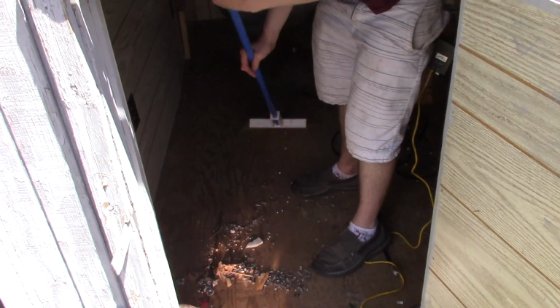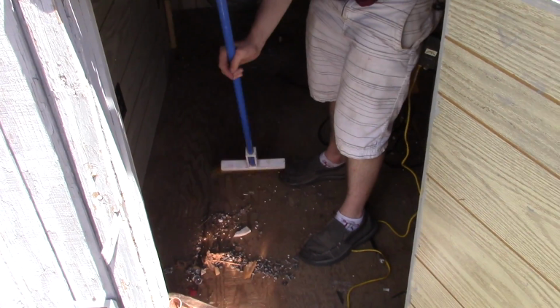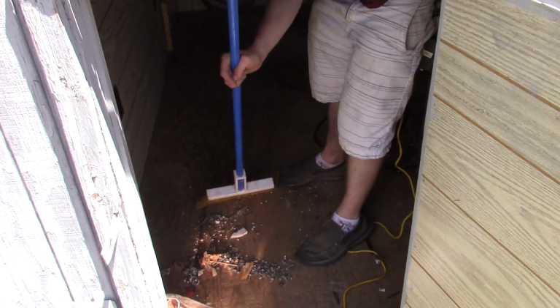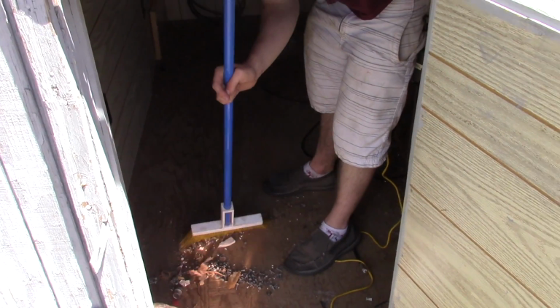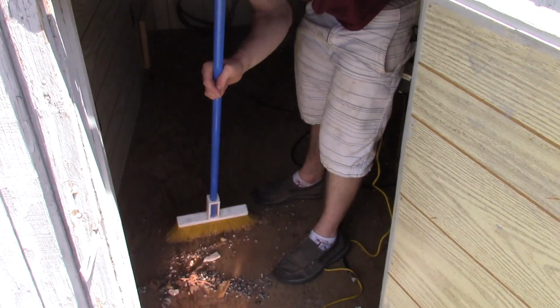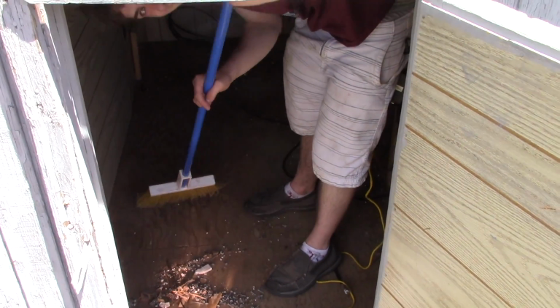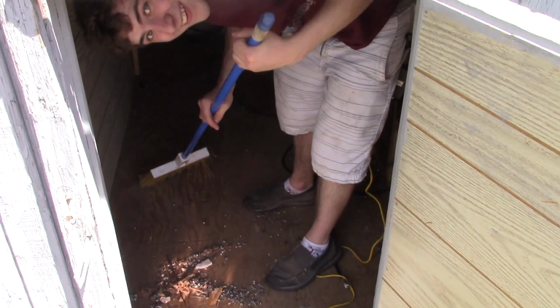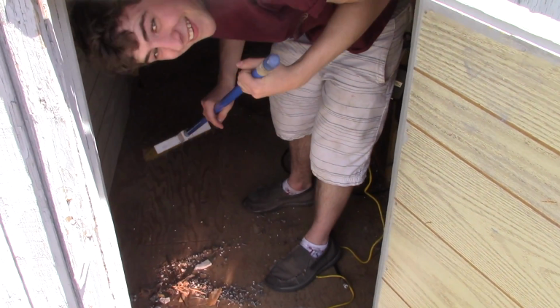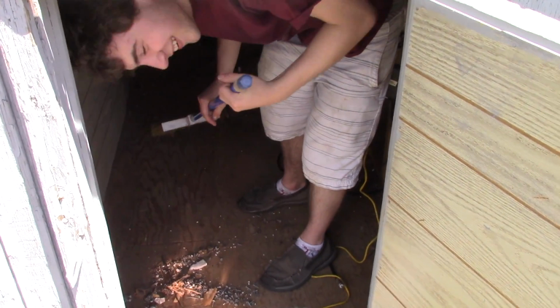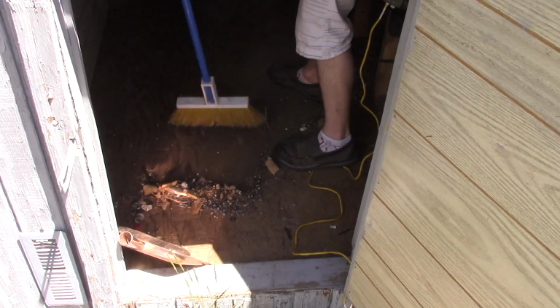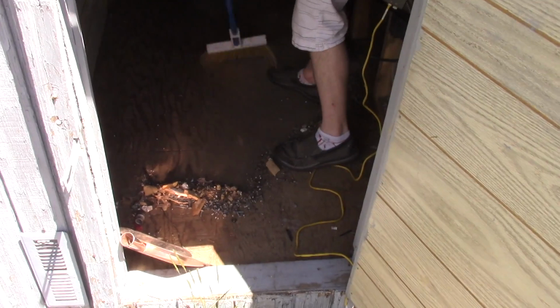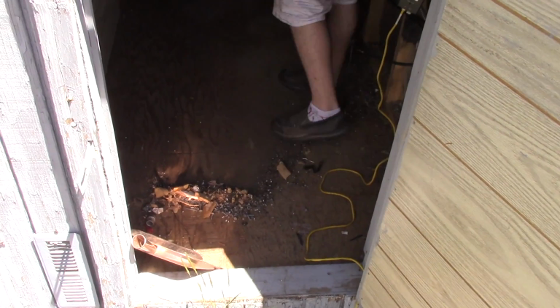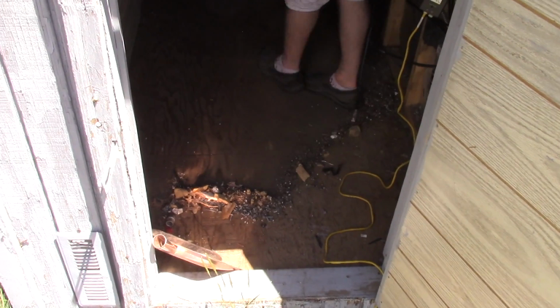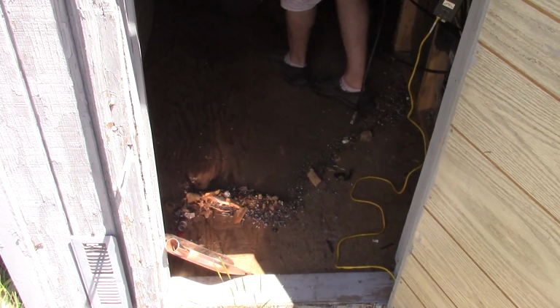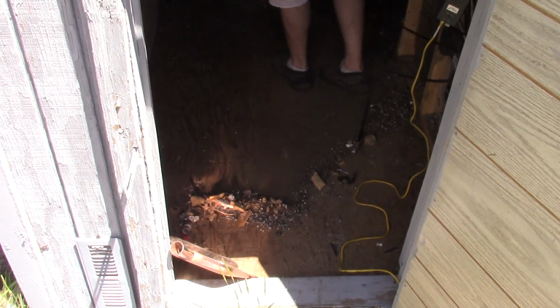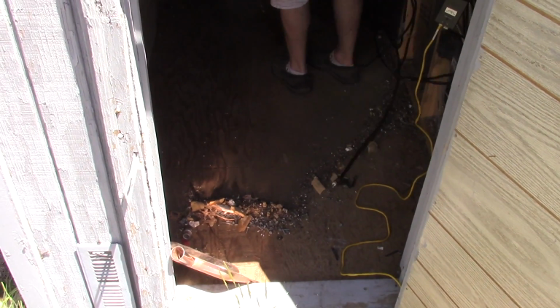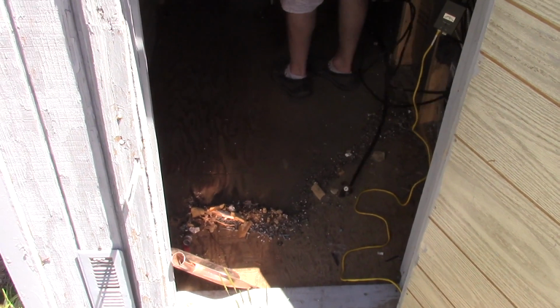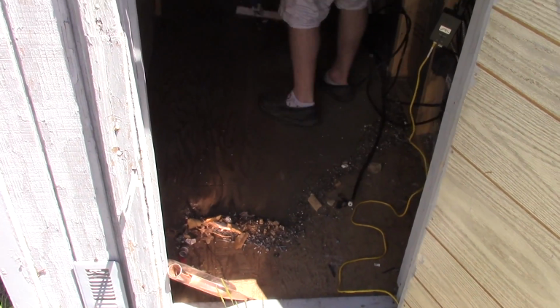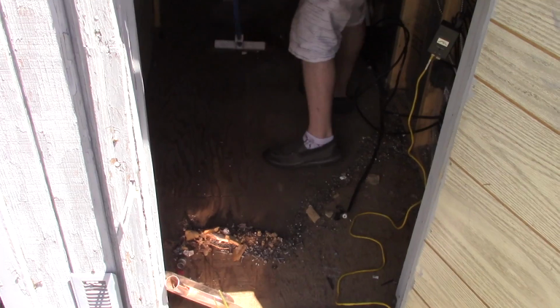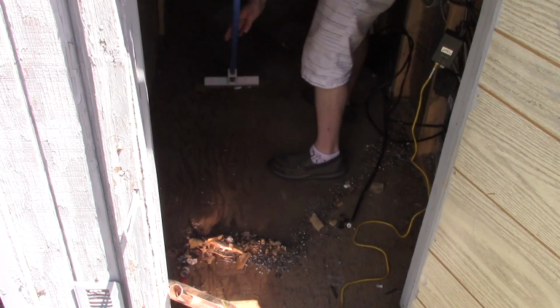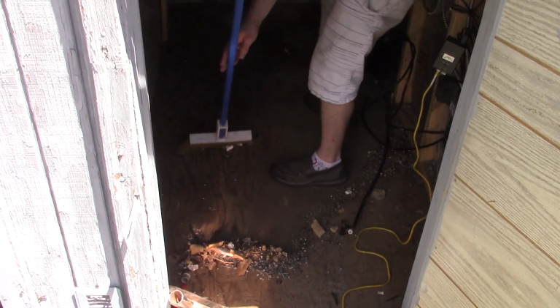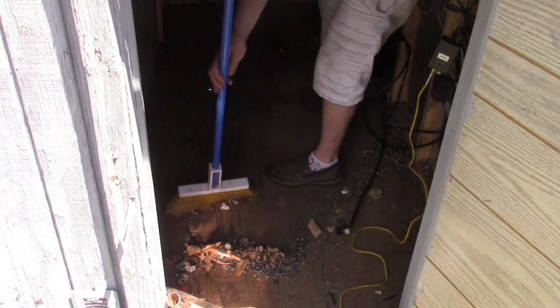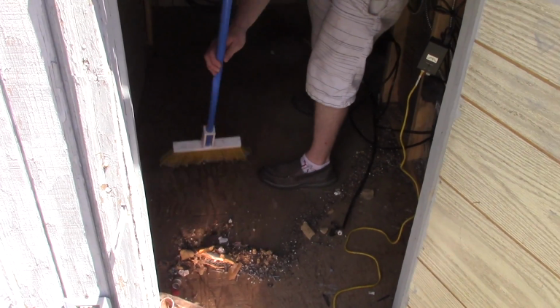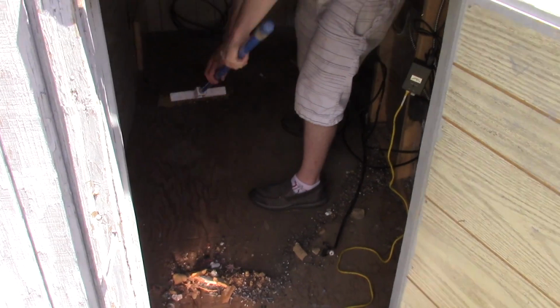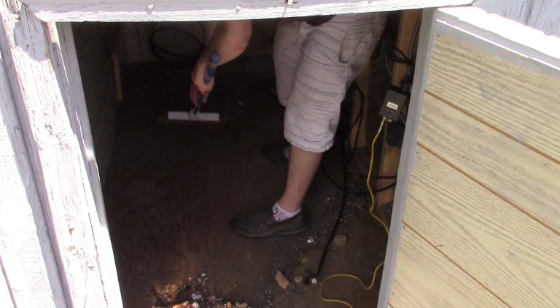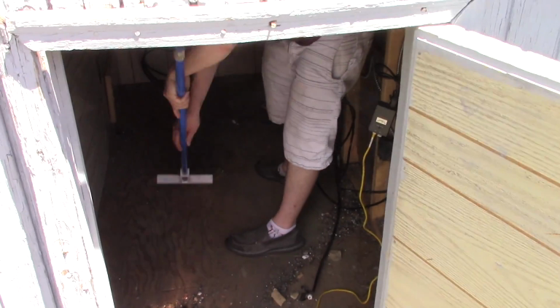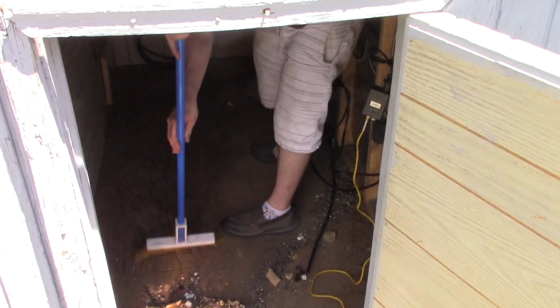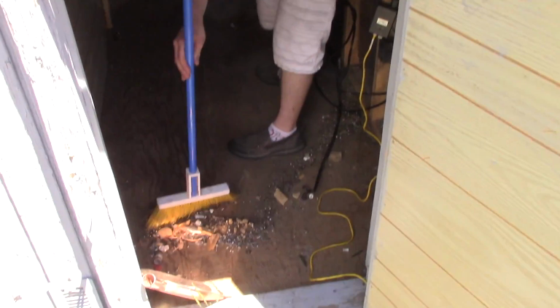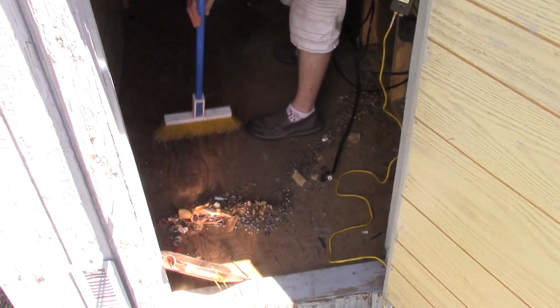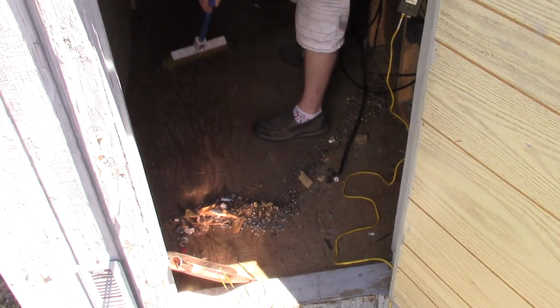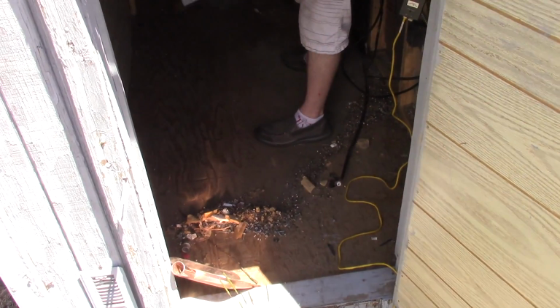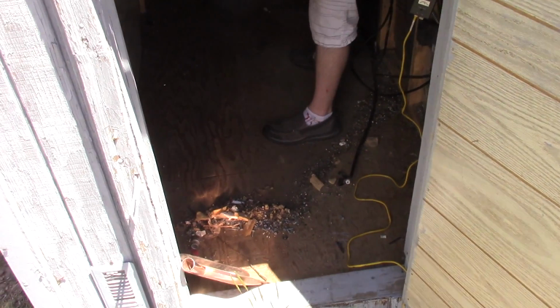So Skyler's here cleaning out the shed. We're going to be installing the new repeater in here.